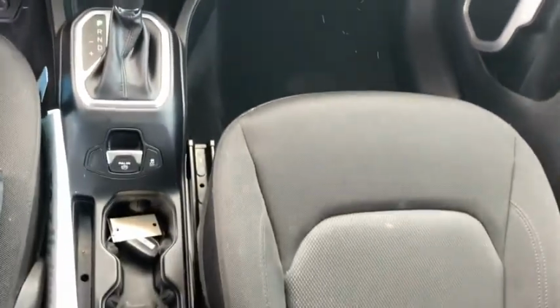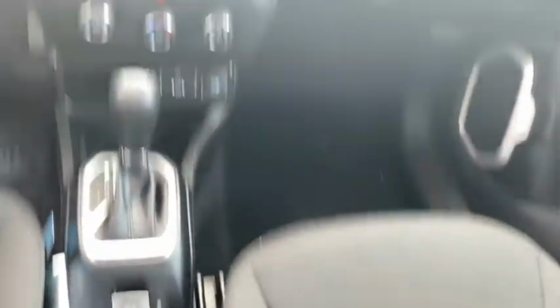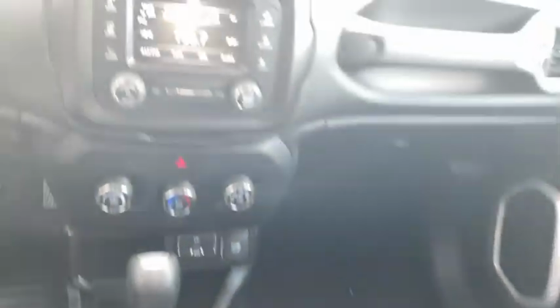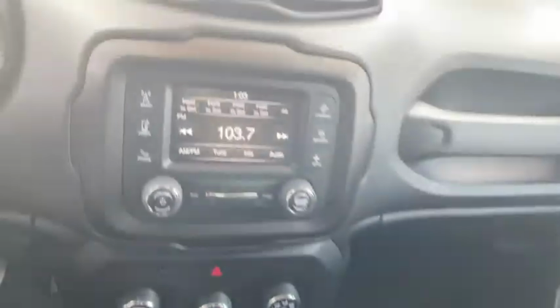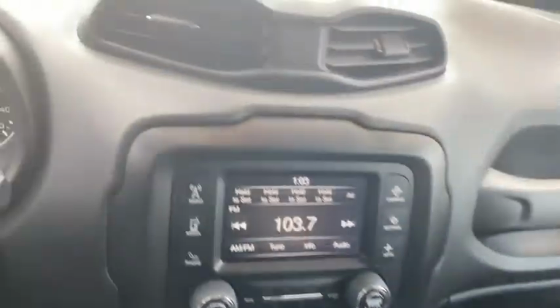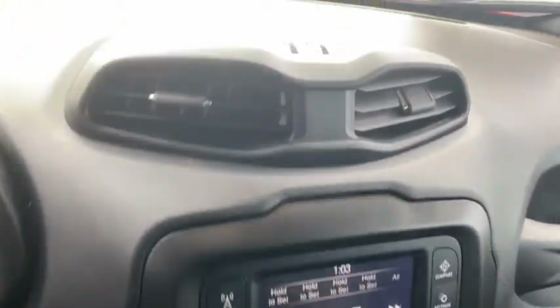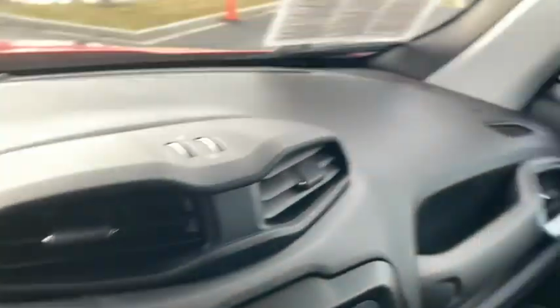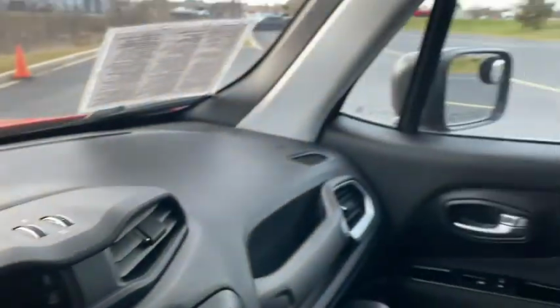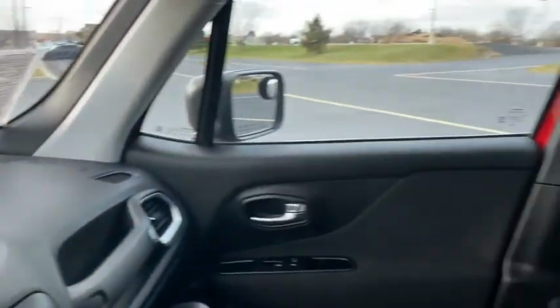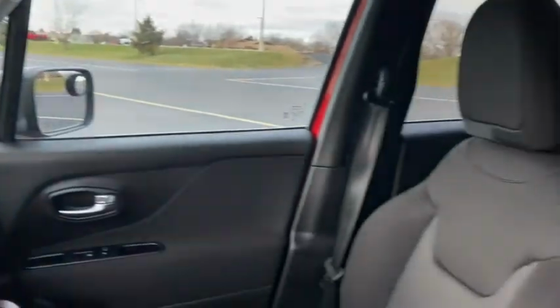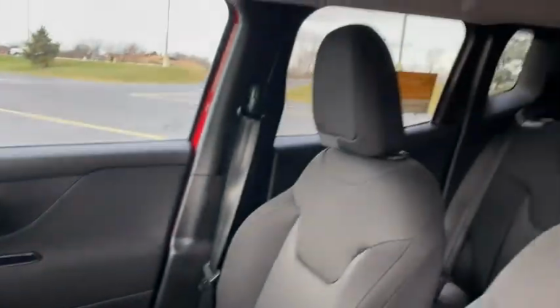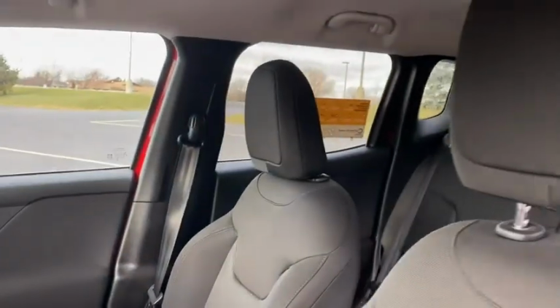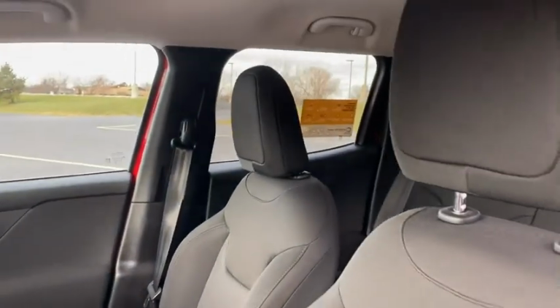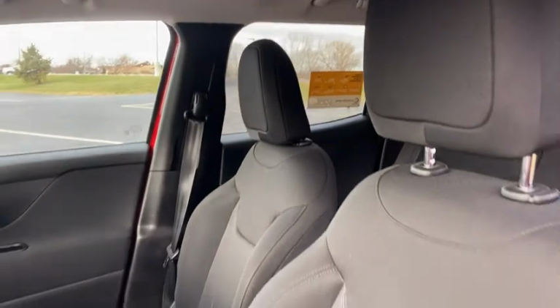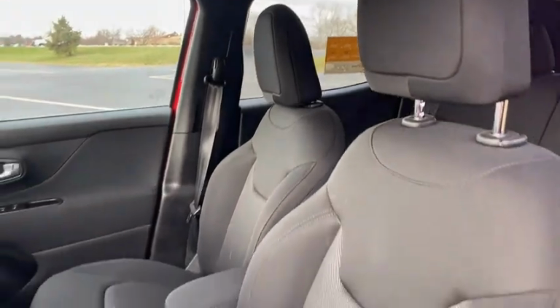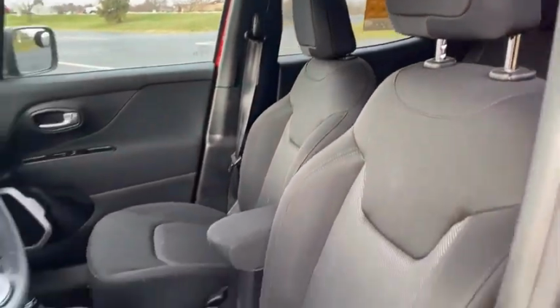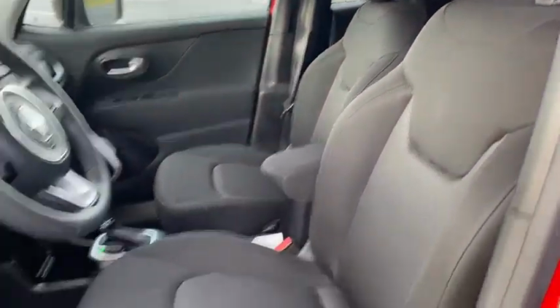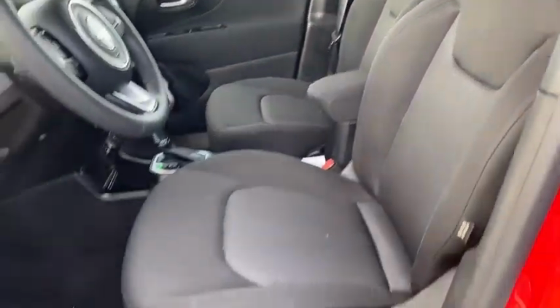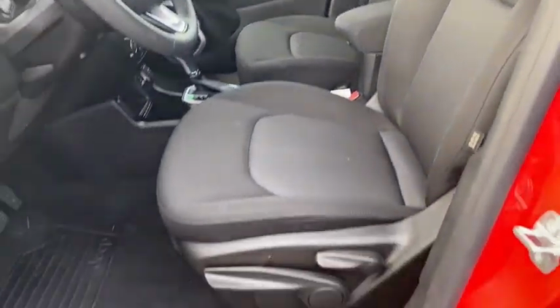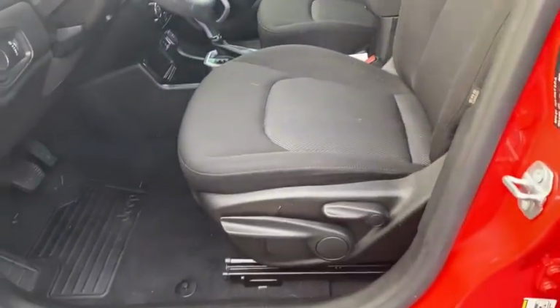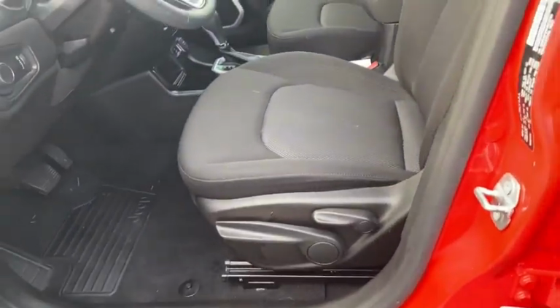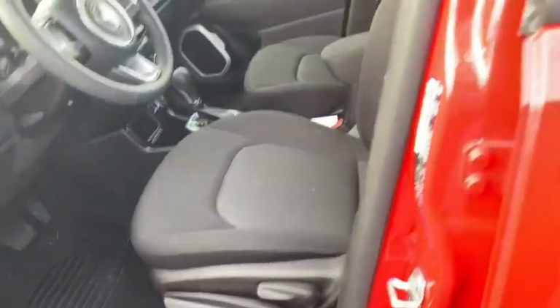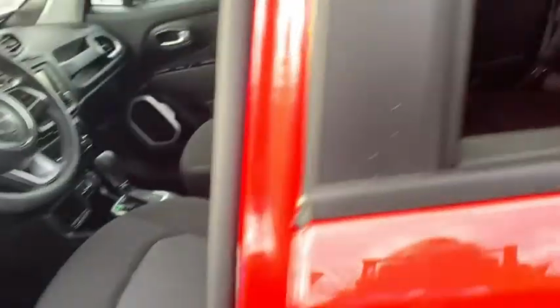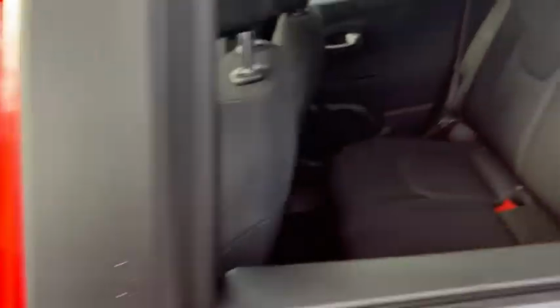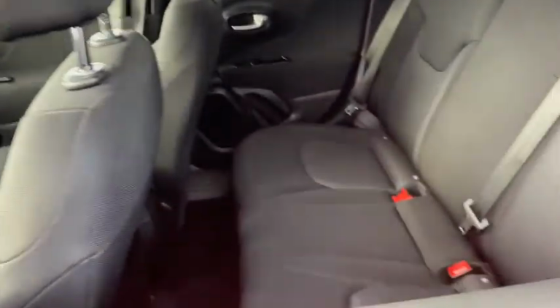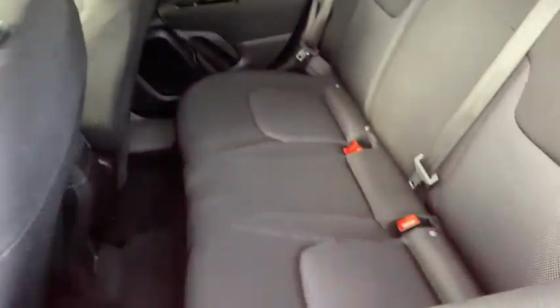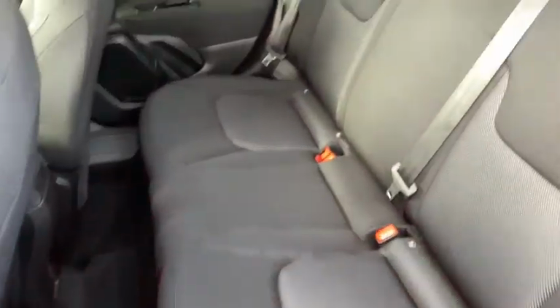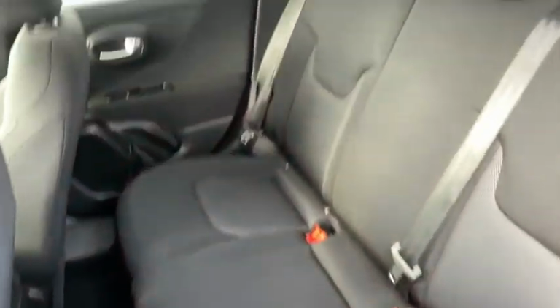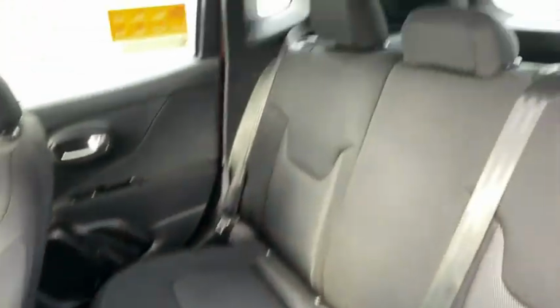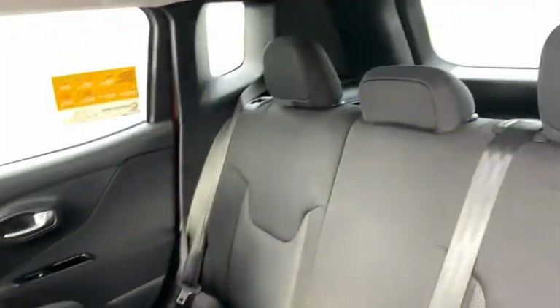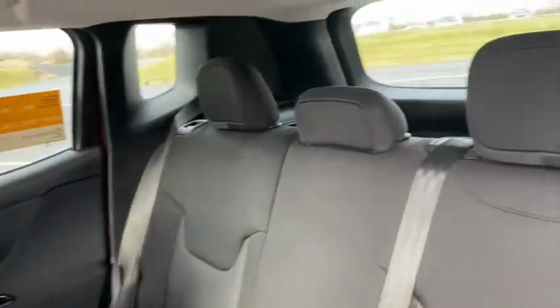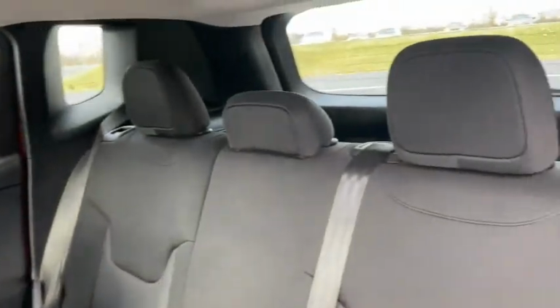If affordable style and reliability are what you're looking for, this vehicle couldn't be more perfect. Drive it today.